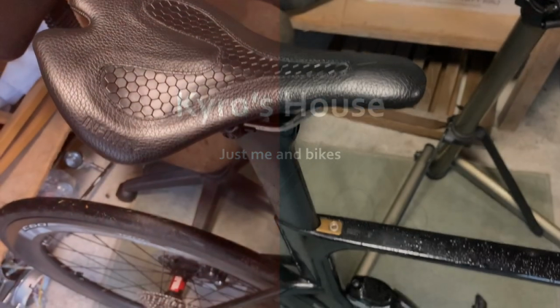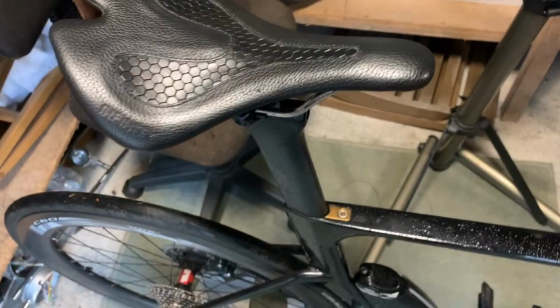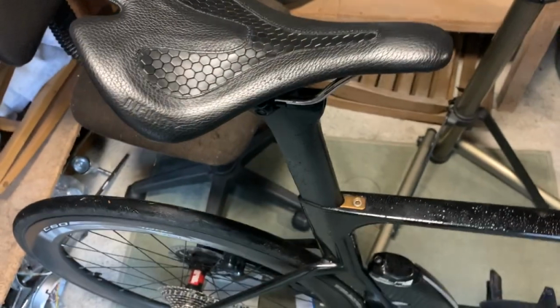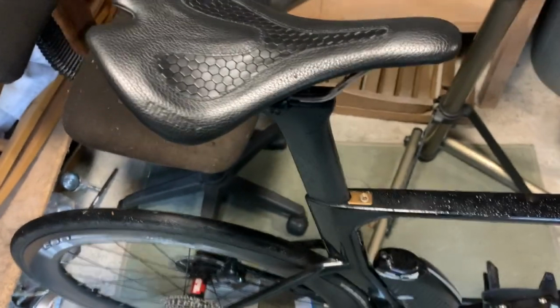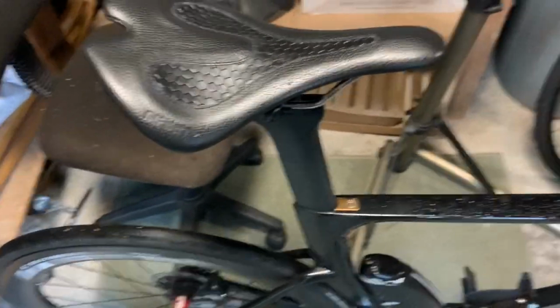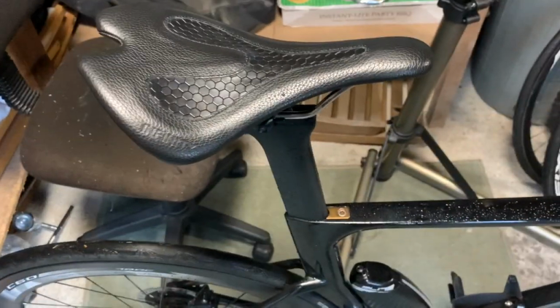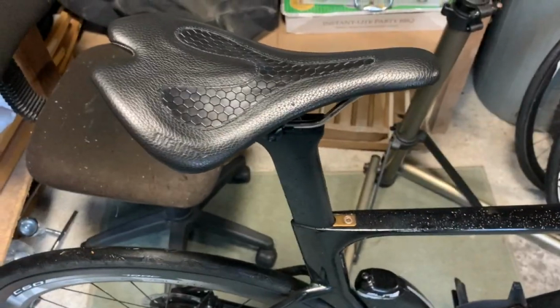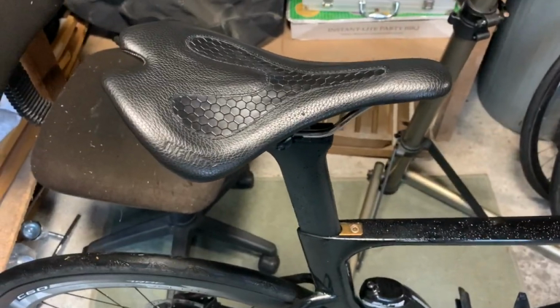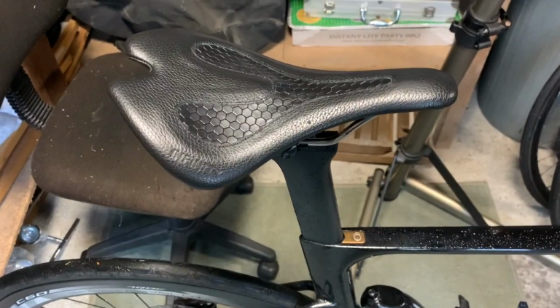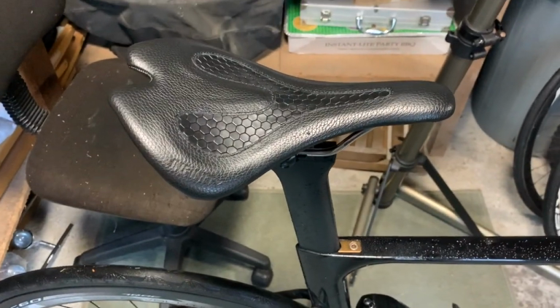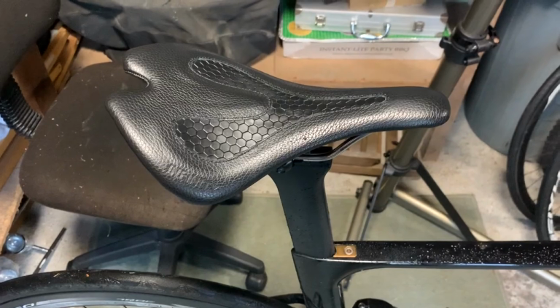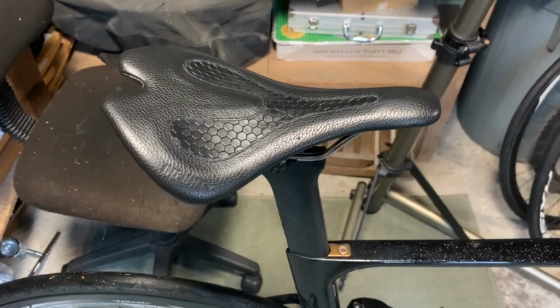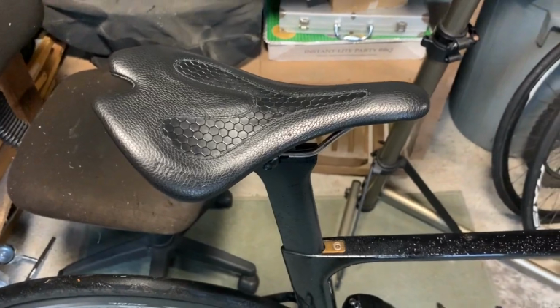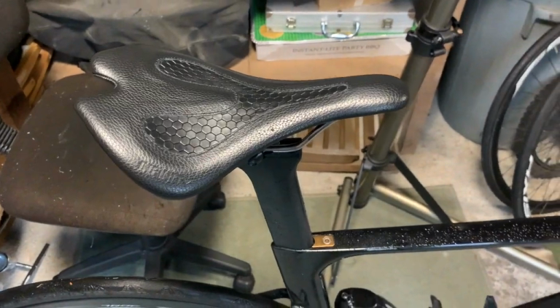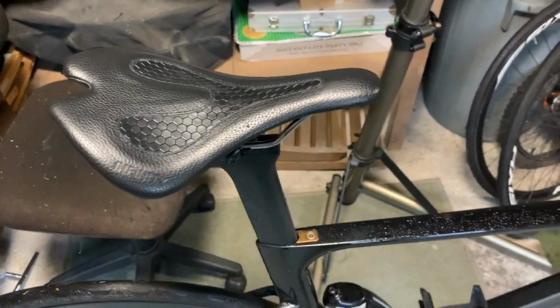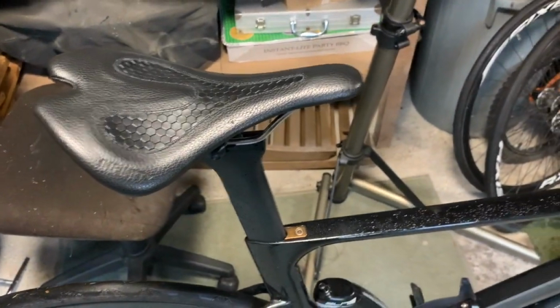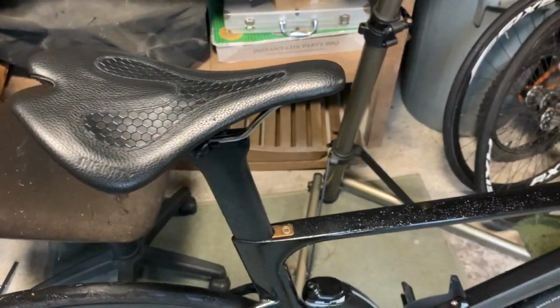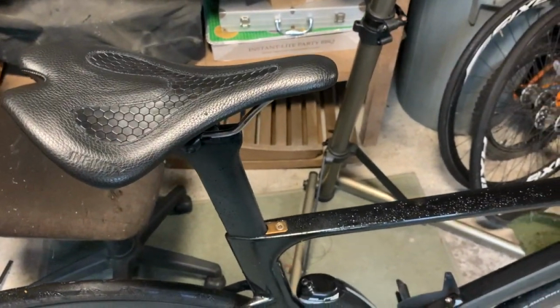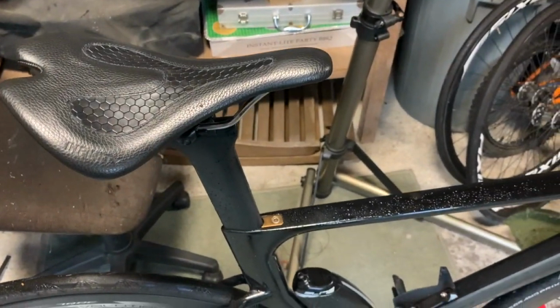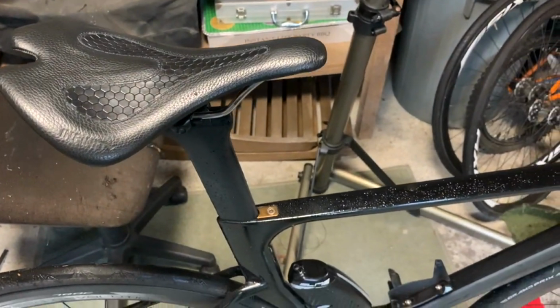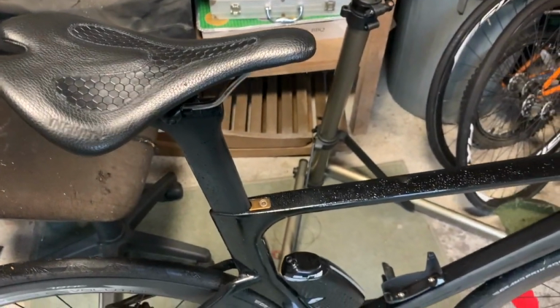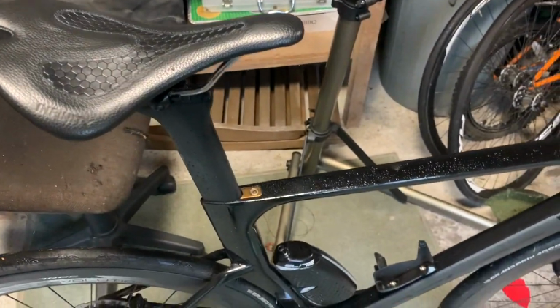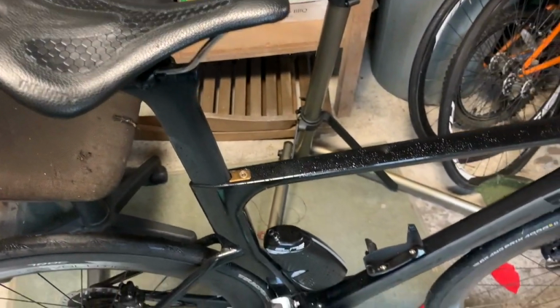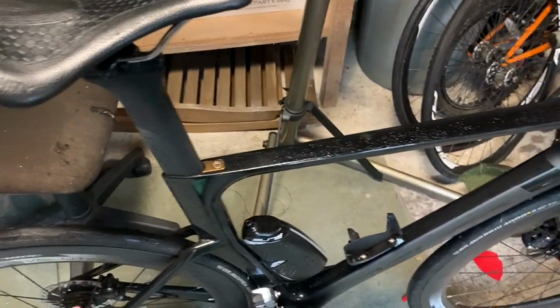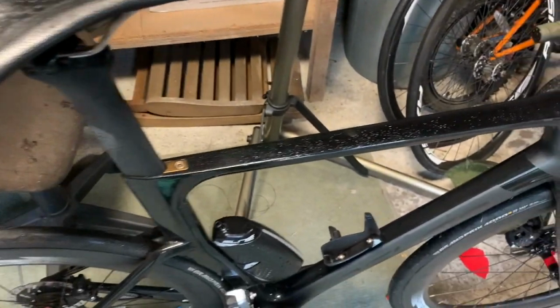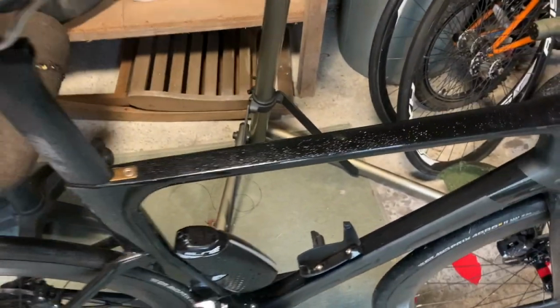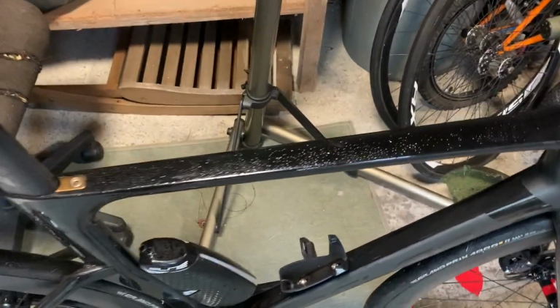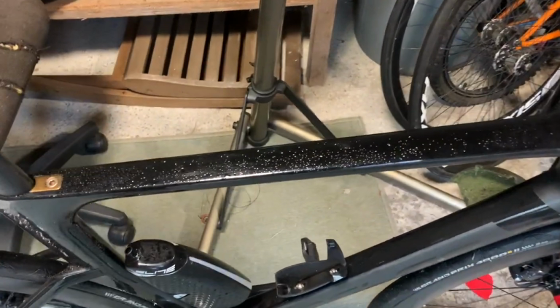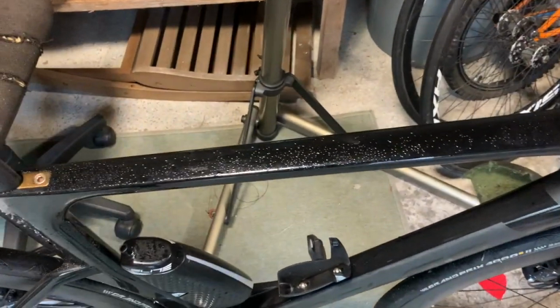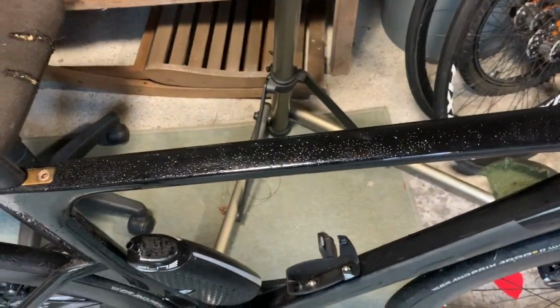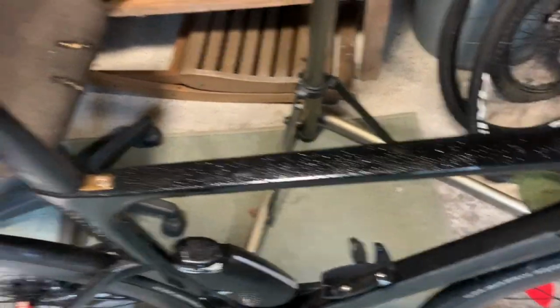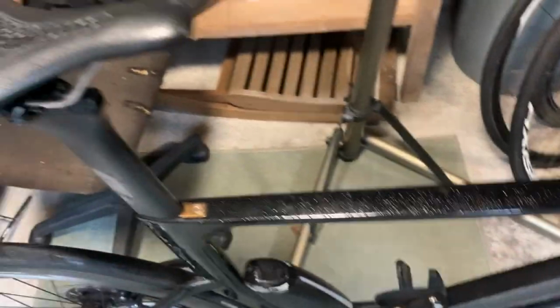Sorry if the sound is a bit rubbish — I haven't actually got my microphone. I wanted to record this as soon as I'd finished my ride. As you can see, it was a little bit wet today.